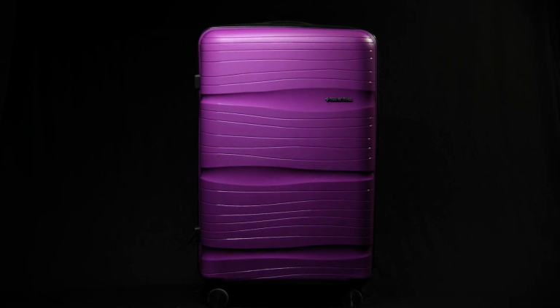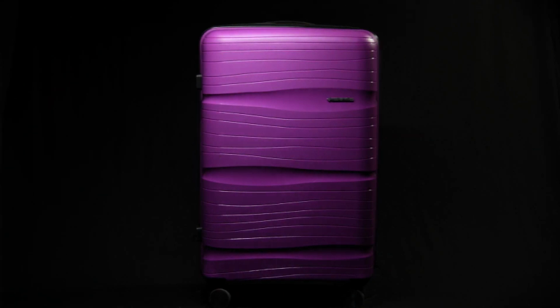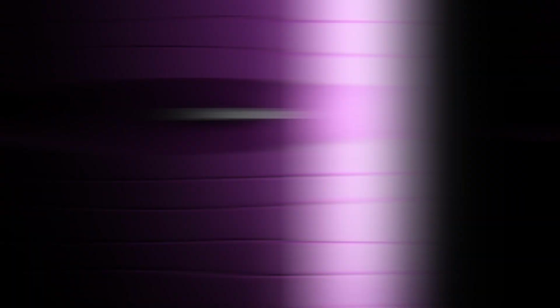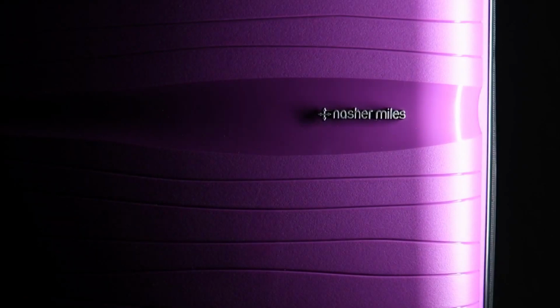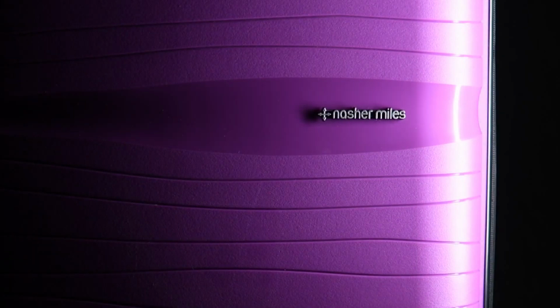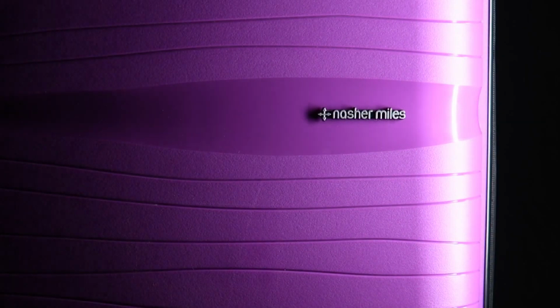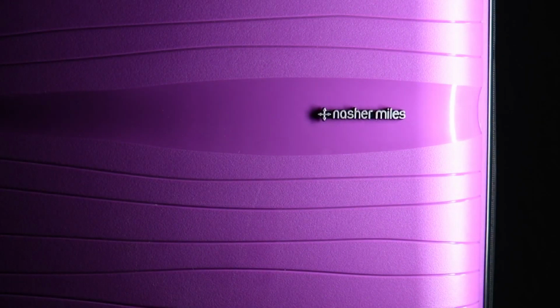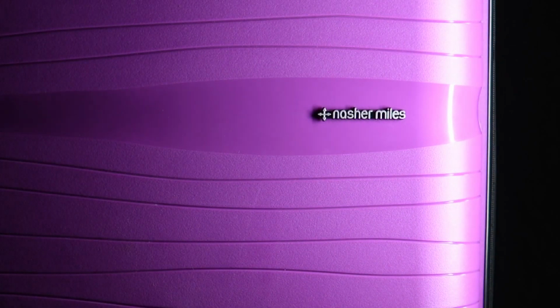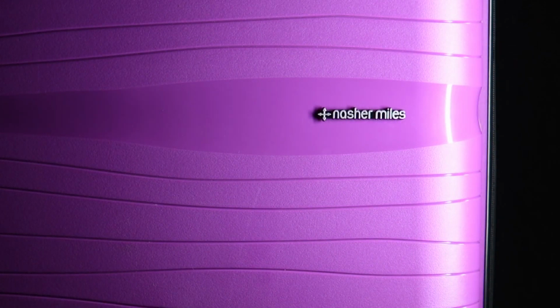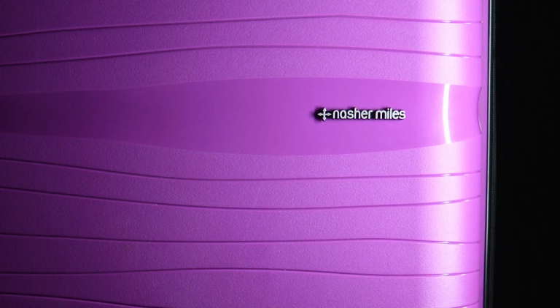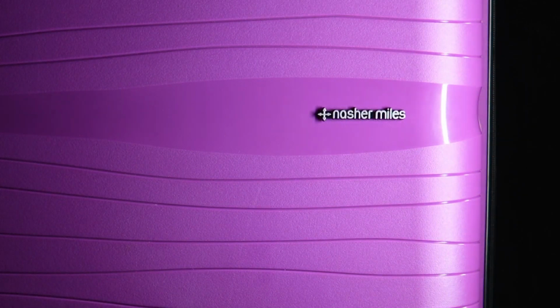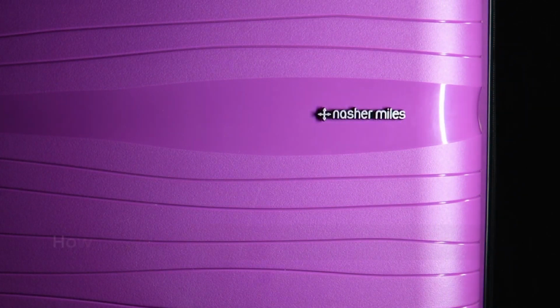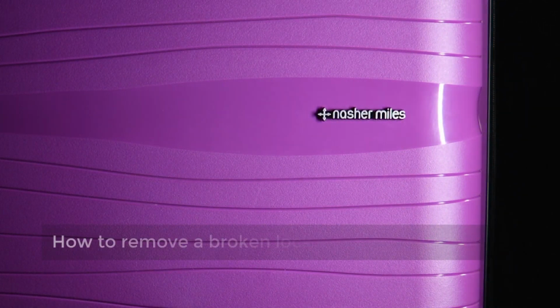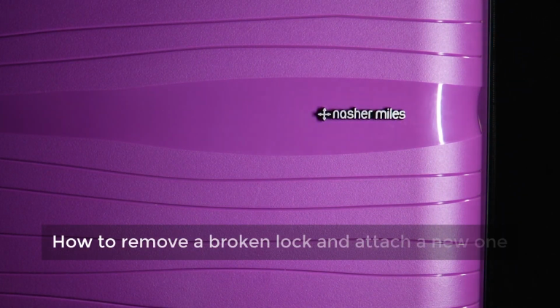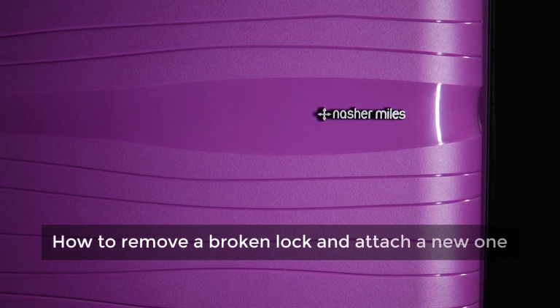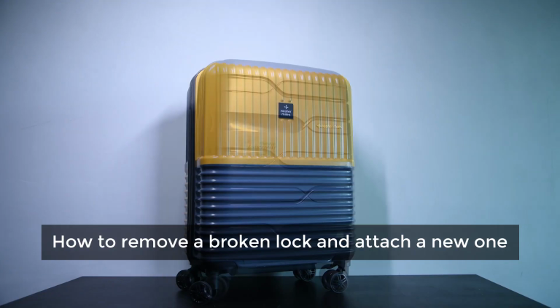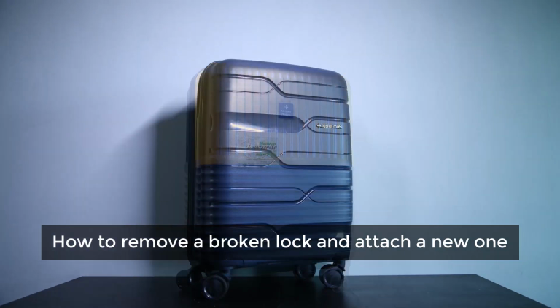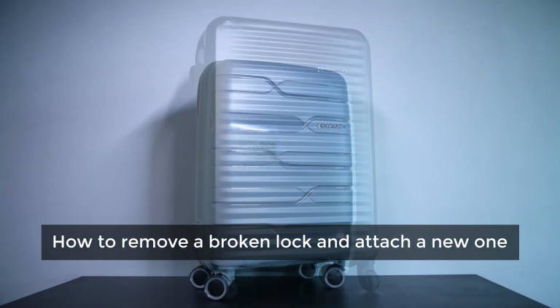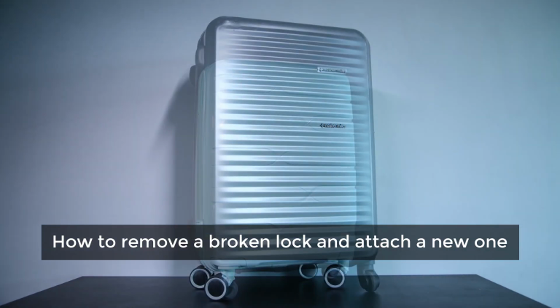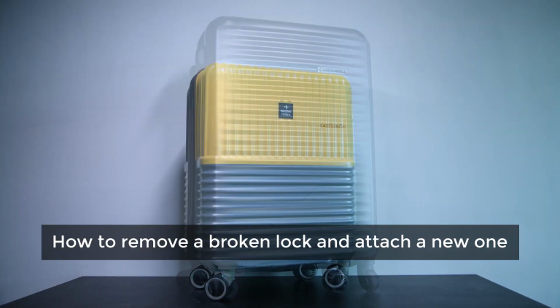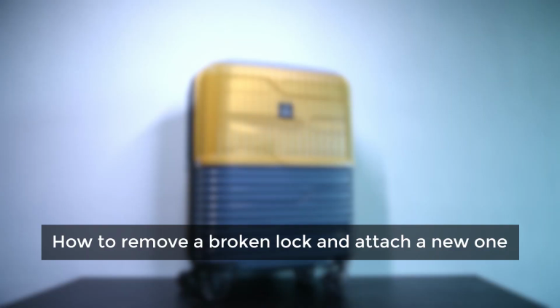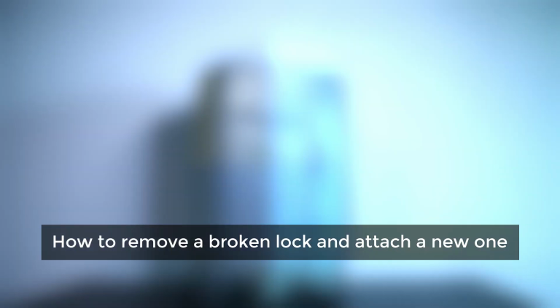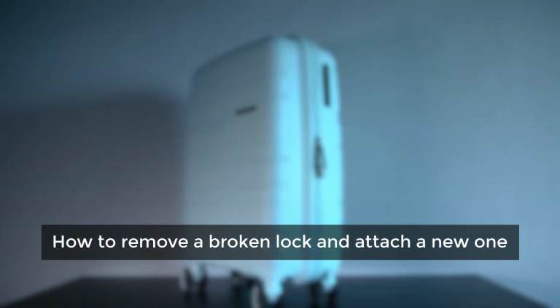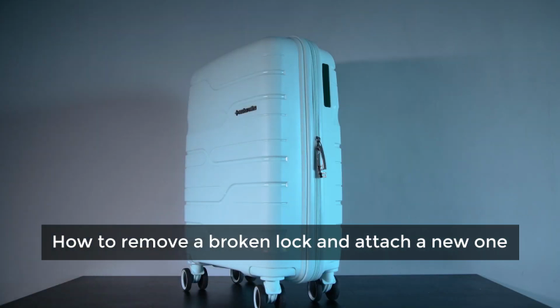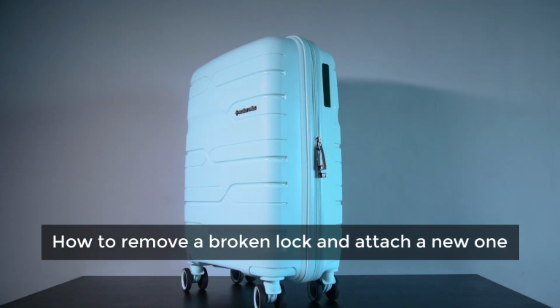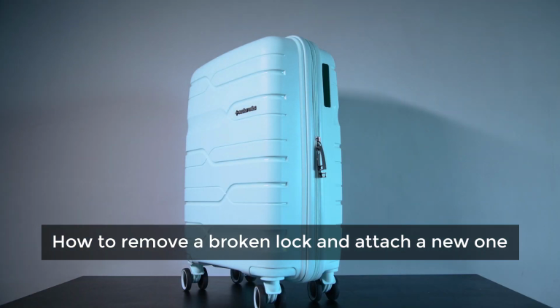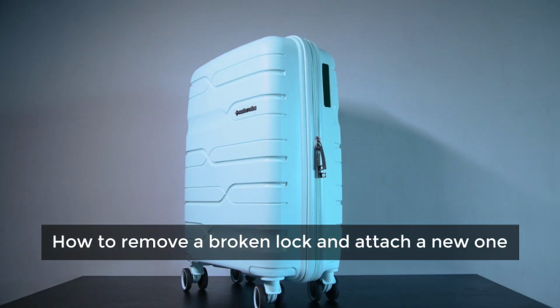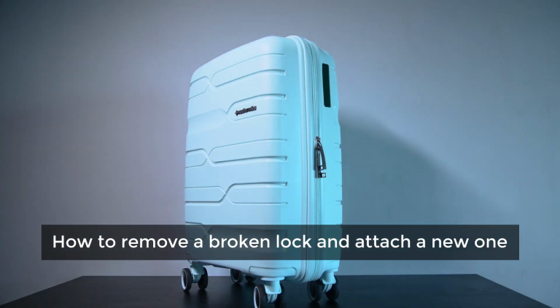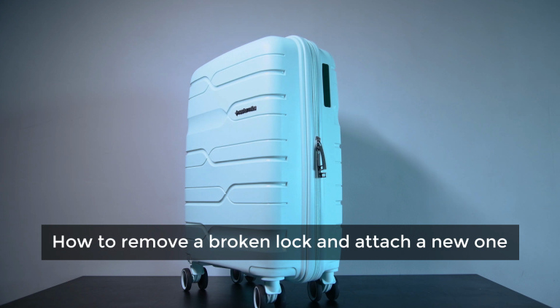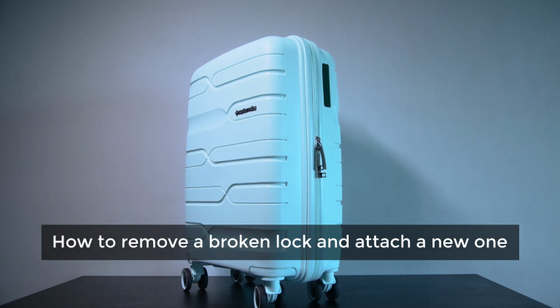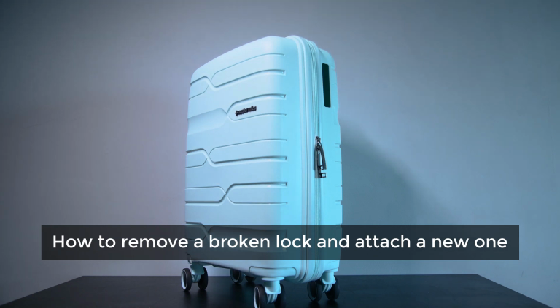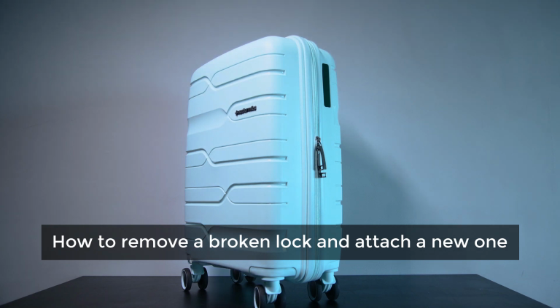Welcome to Nasher Miles! In this video, we will show you how to remove the lock and attach a new one.